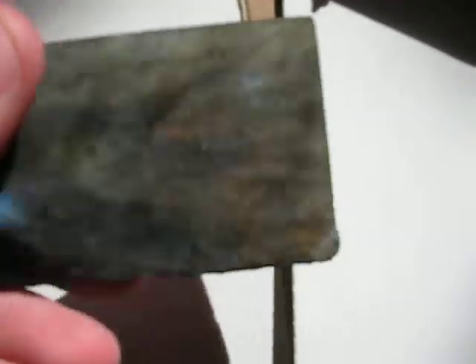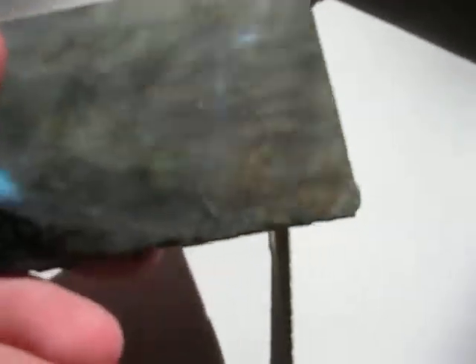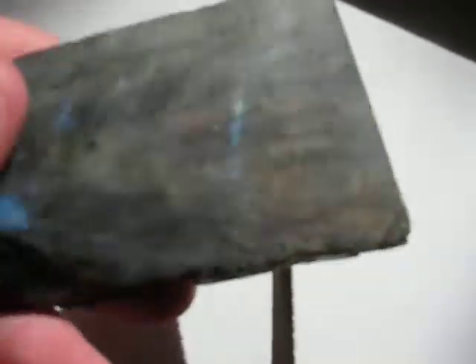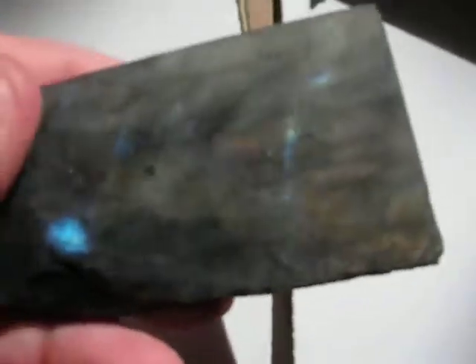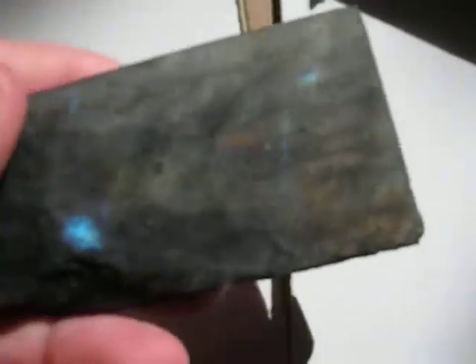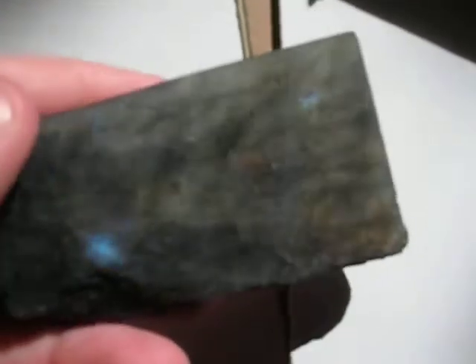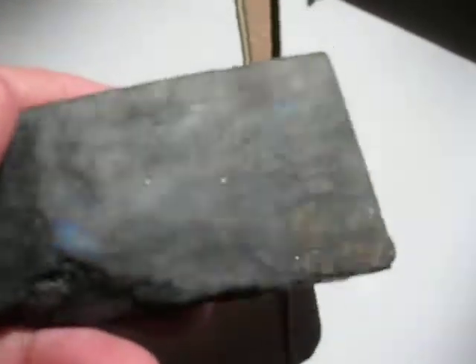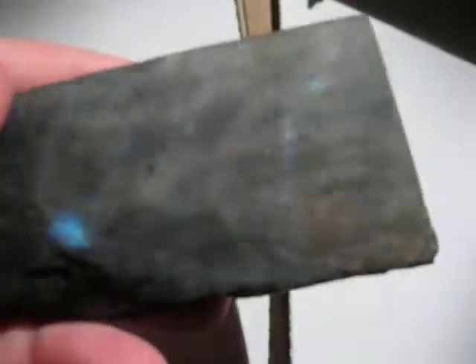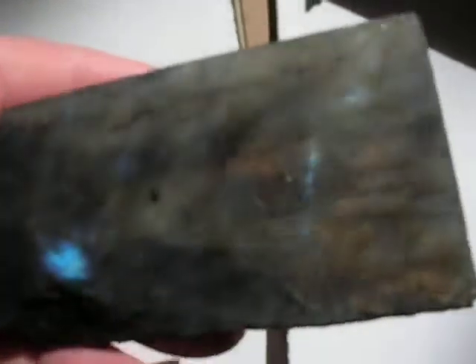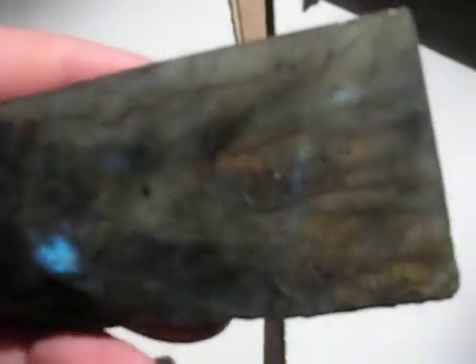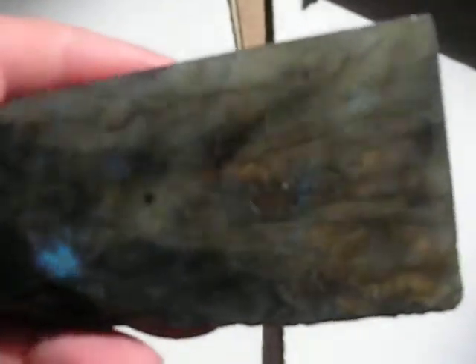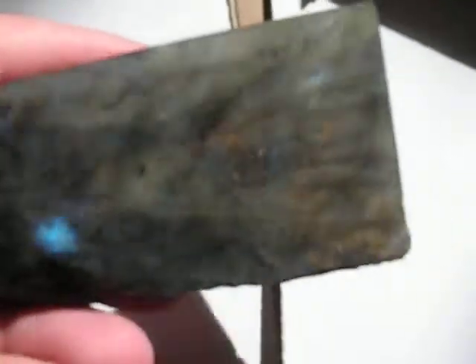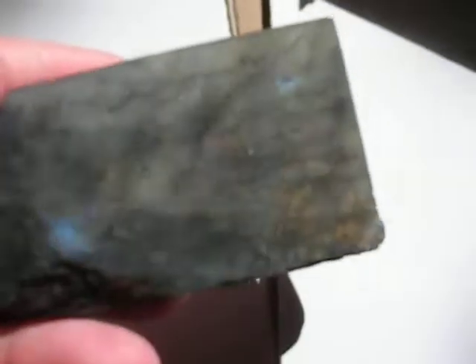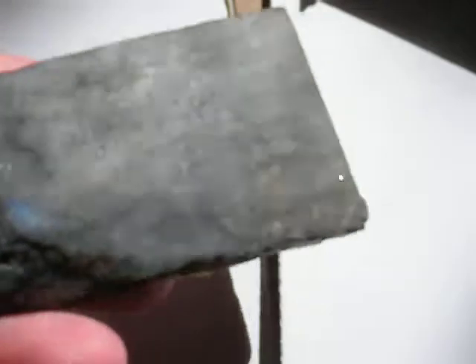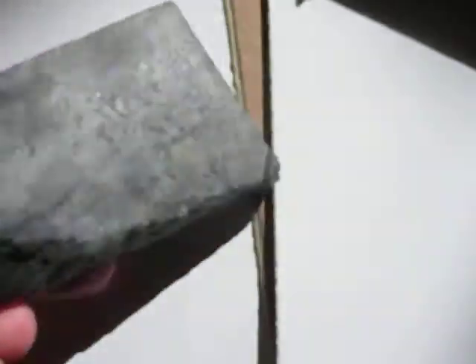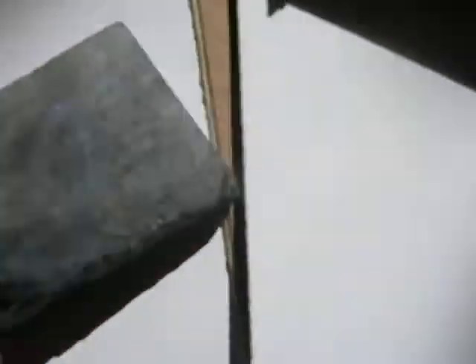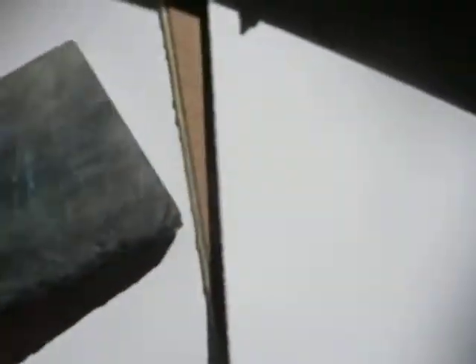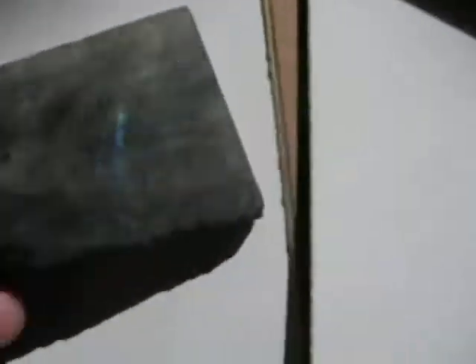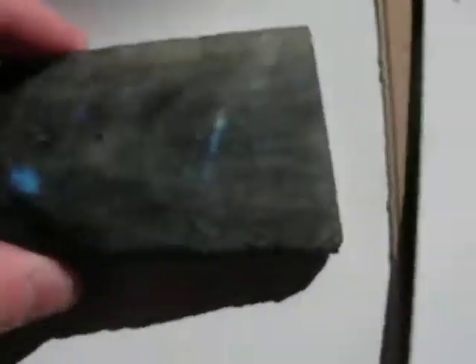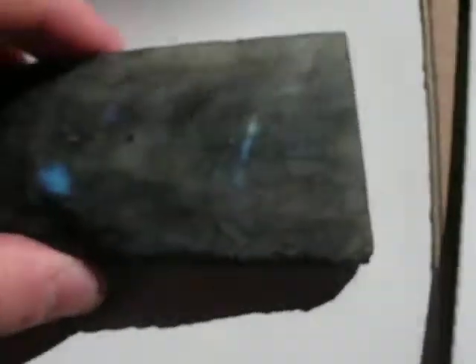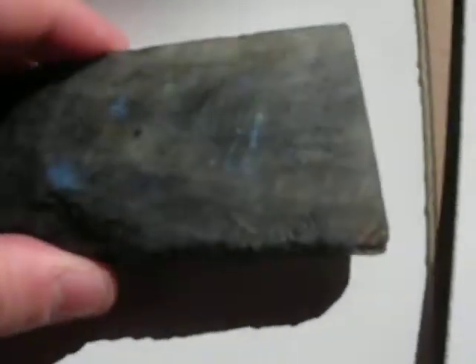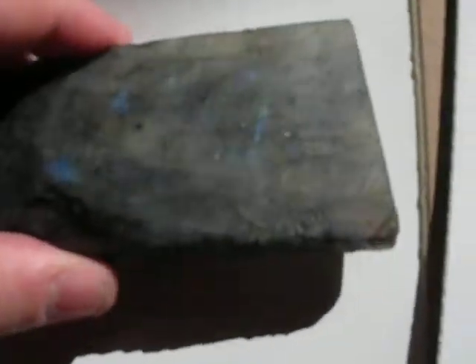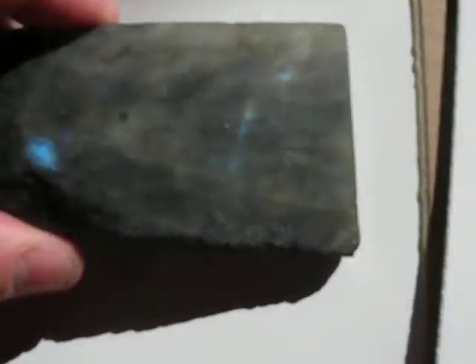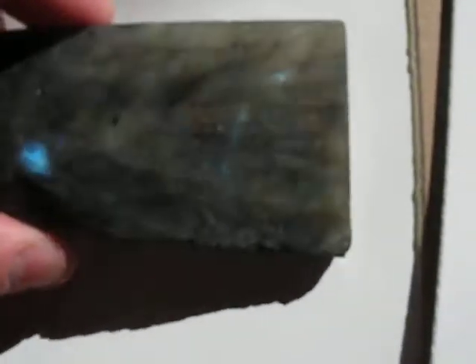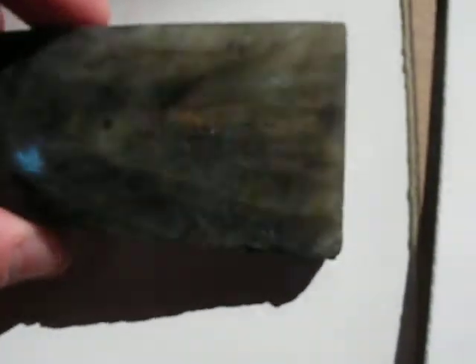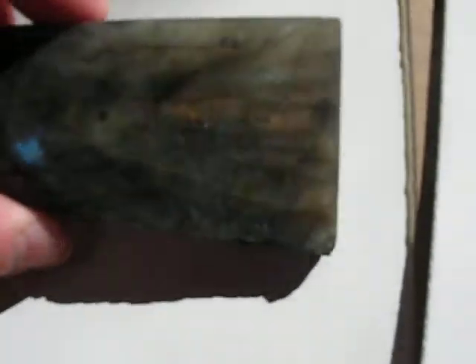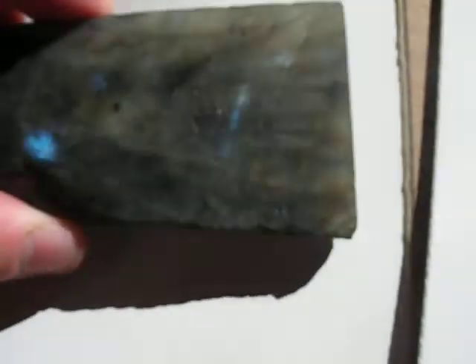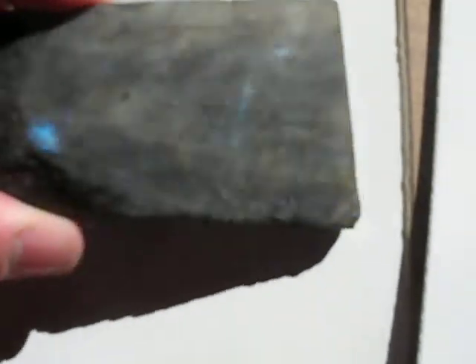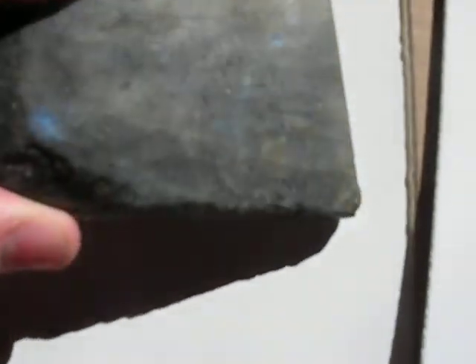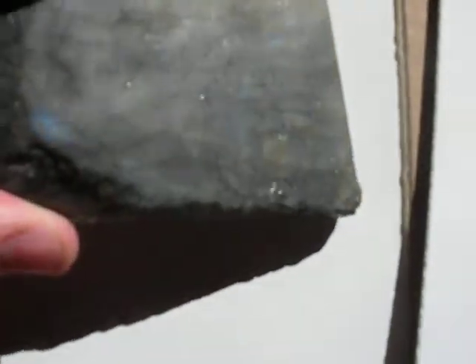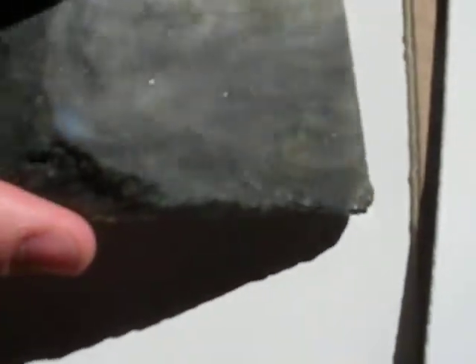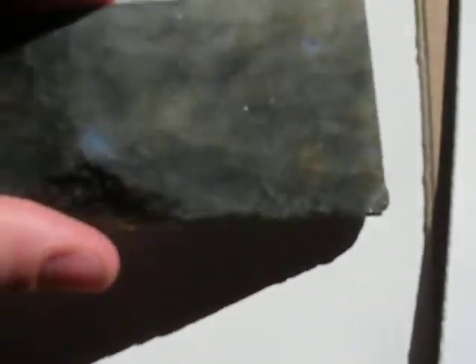It has some sheen on the back, too. Not as pronounced because it's not polished.